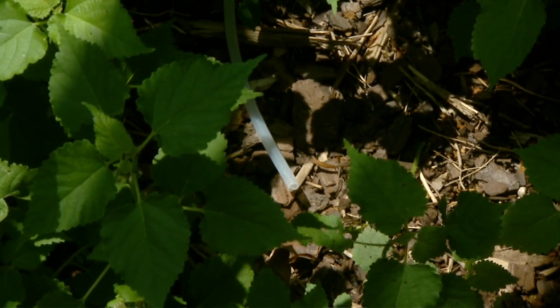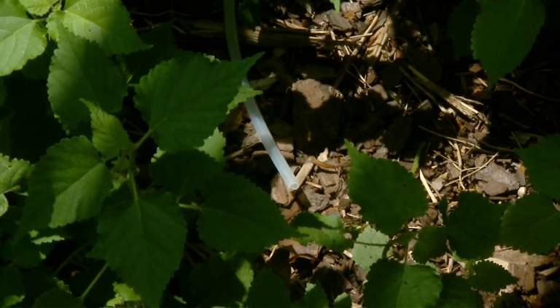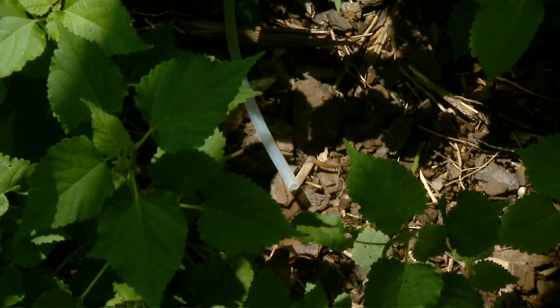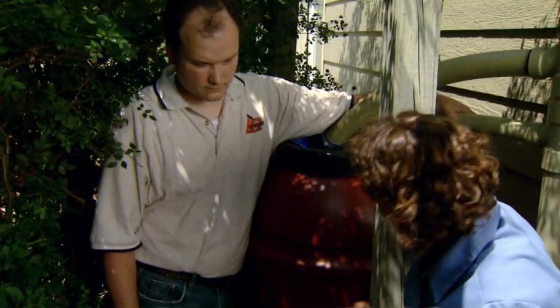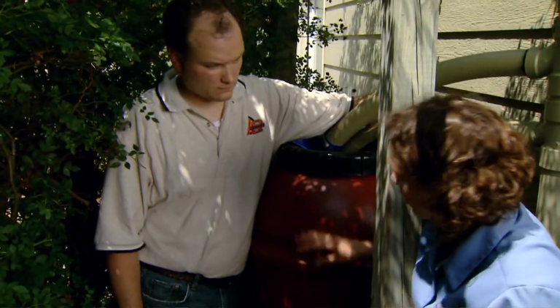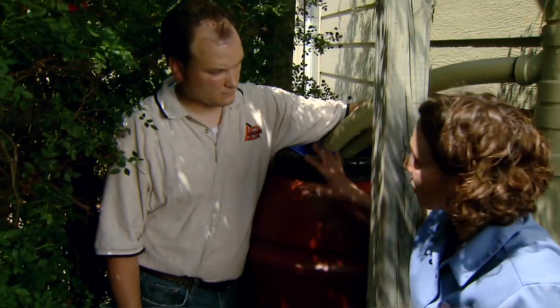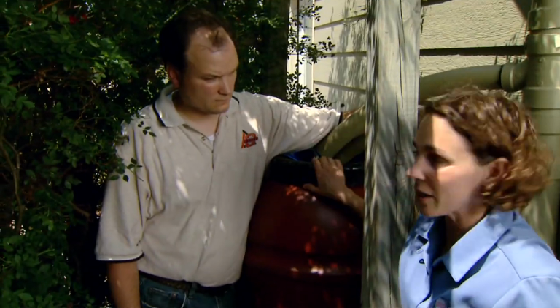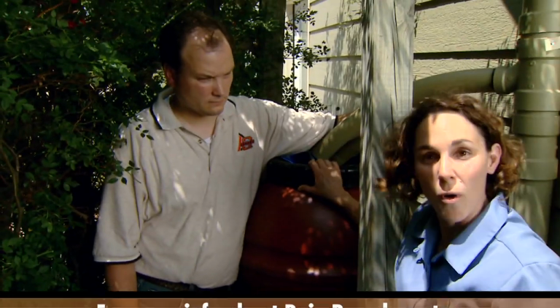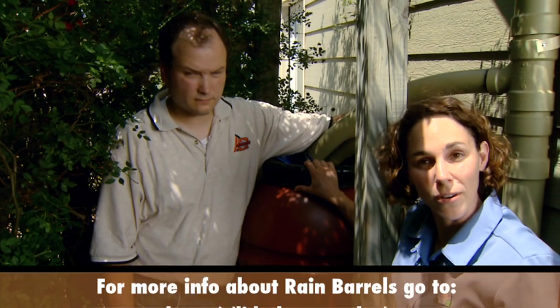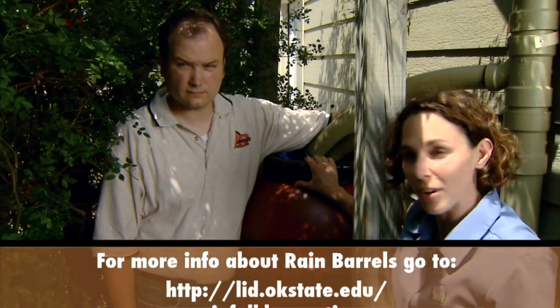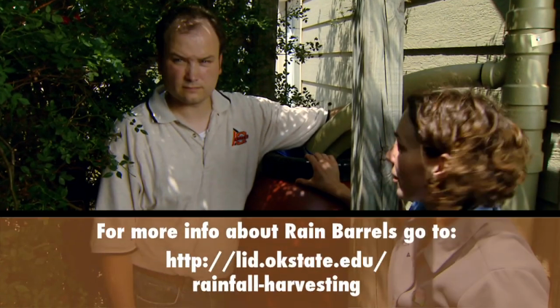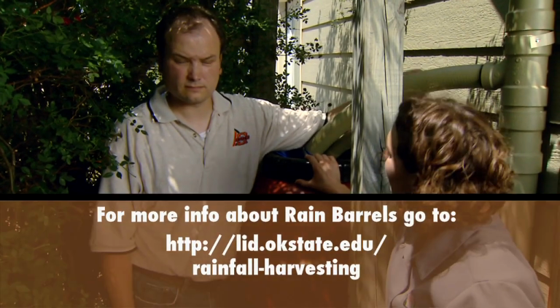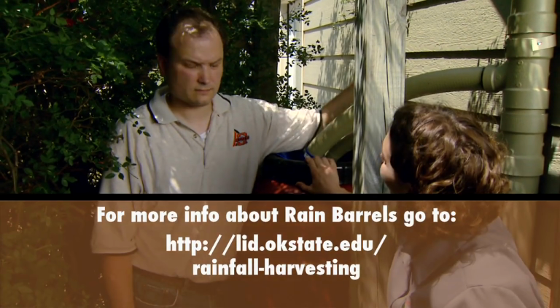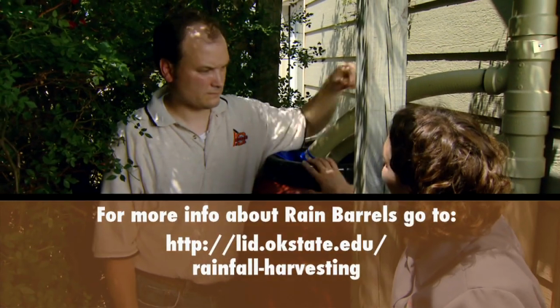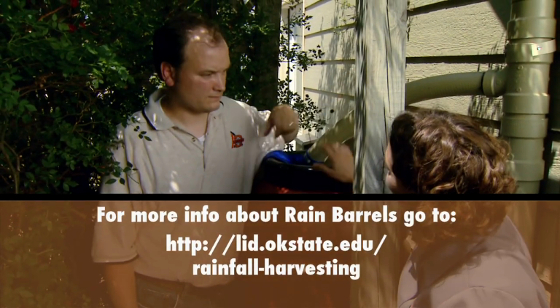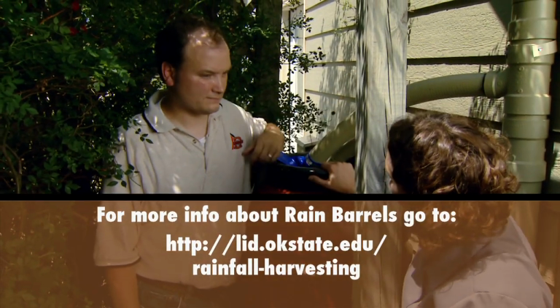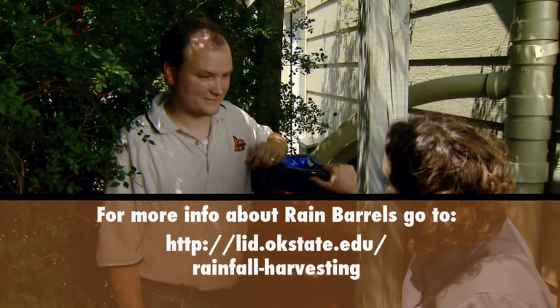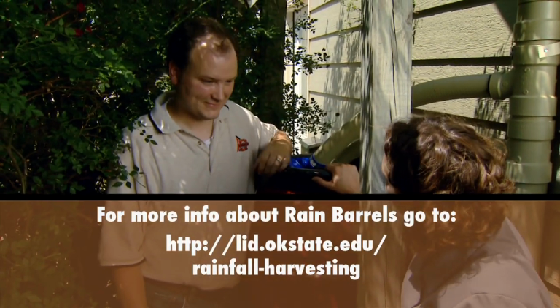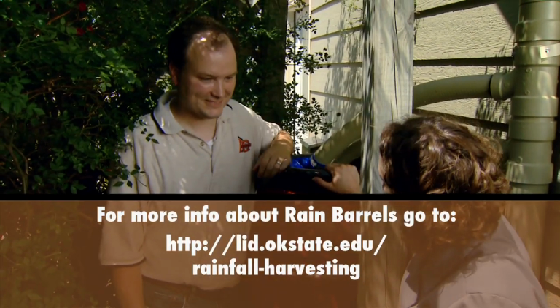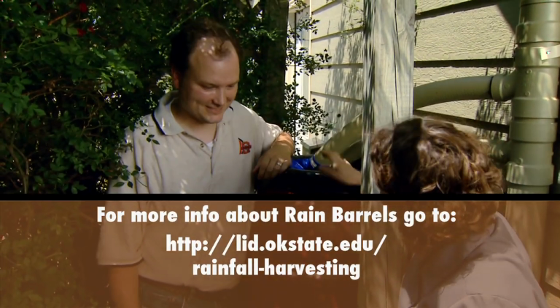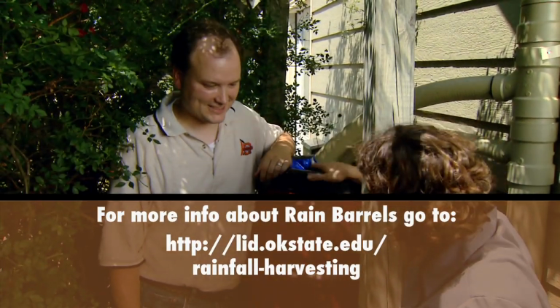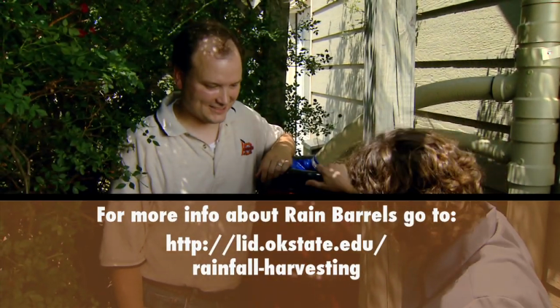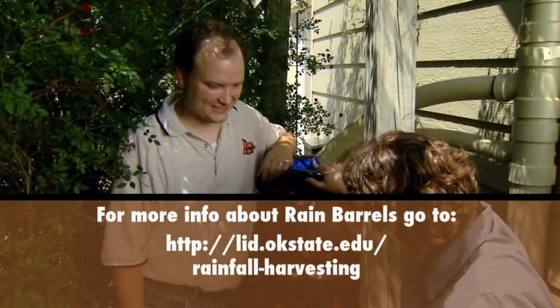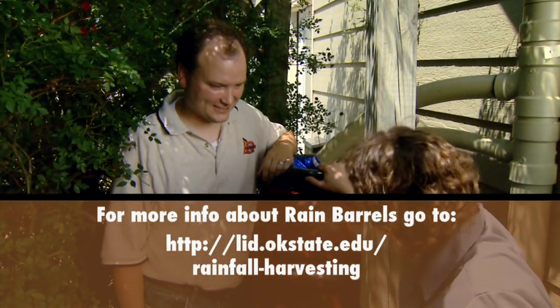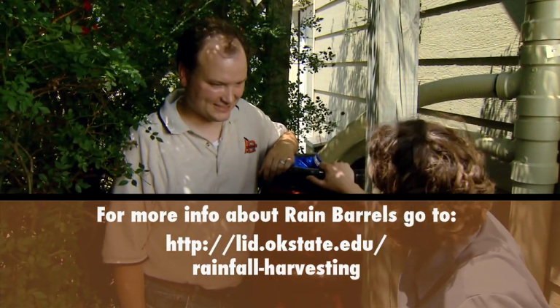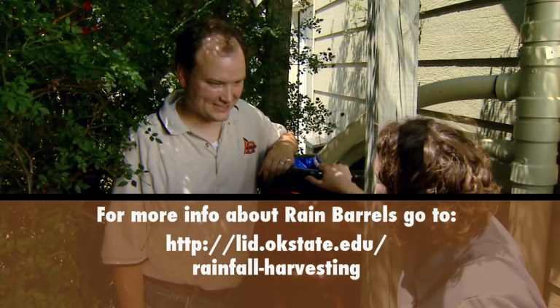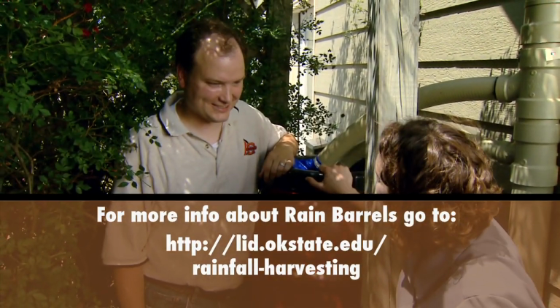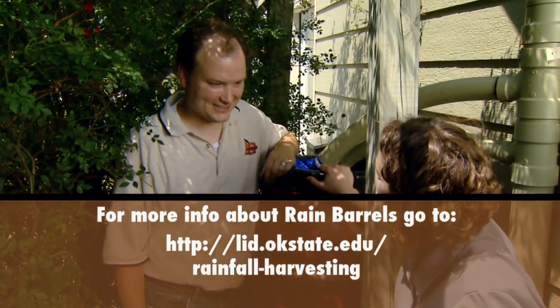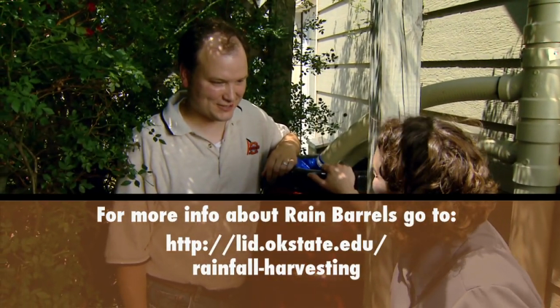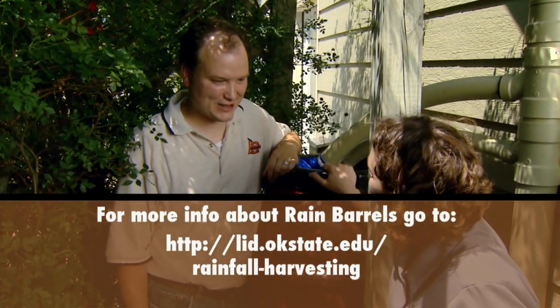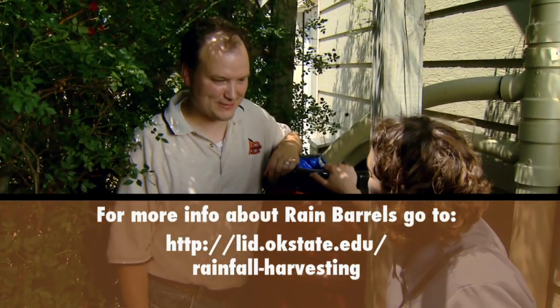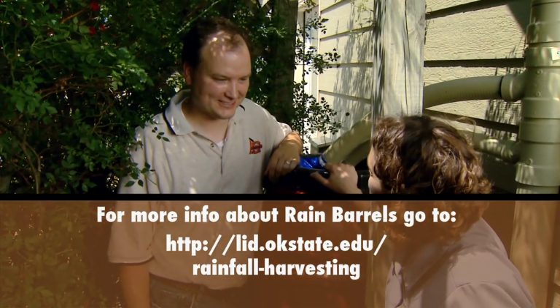We're ready now to collect water in our rain barrel. Thank you so much Jason for helping me install this today. Thanks for having me.